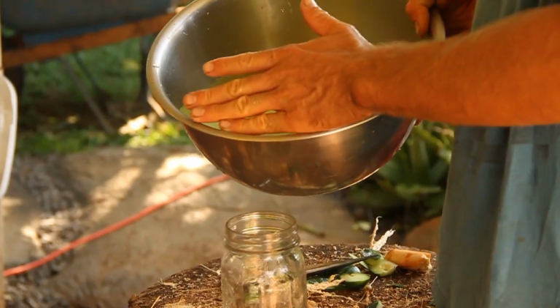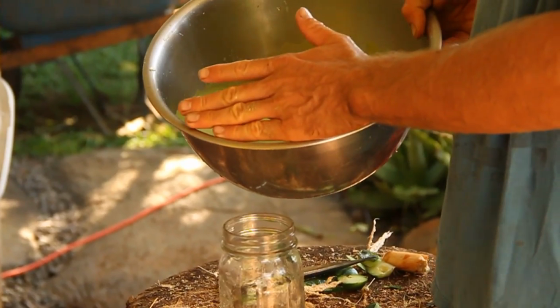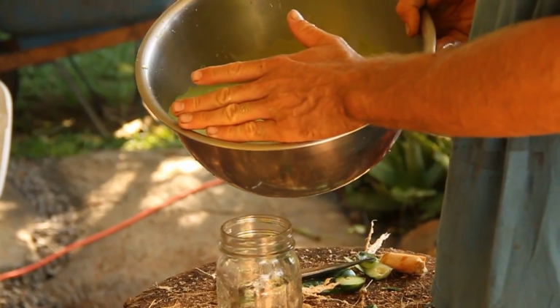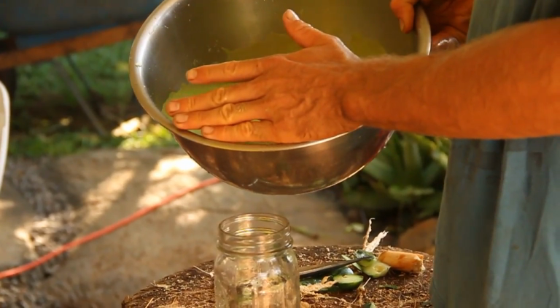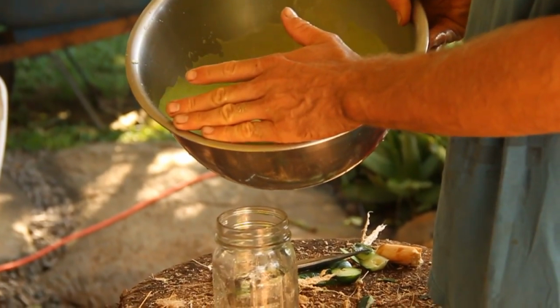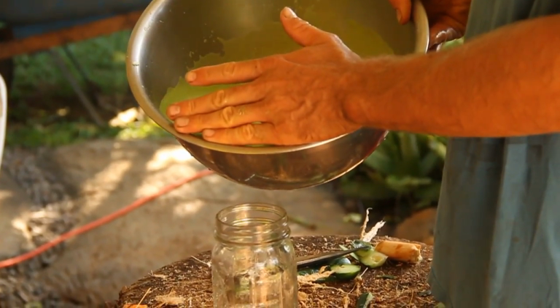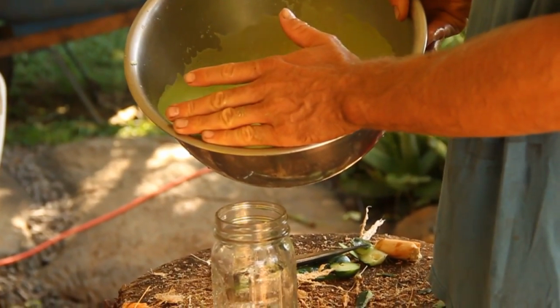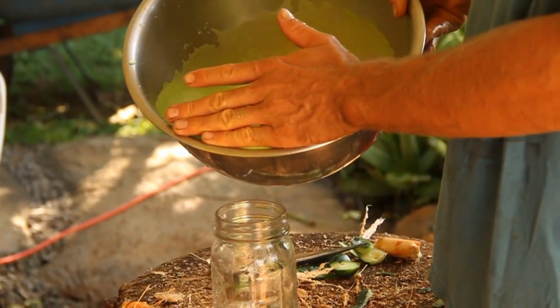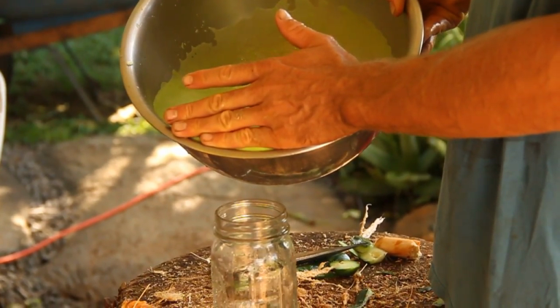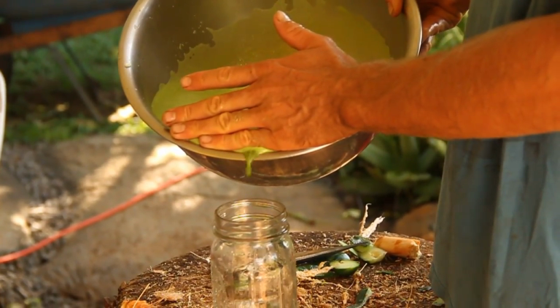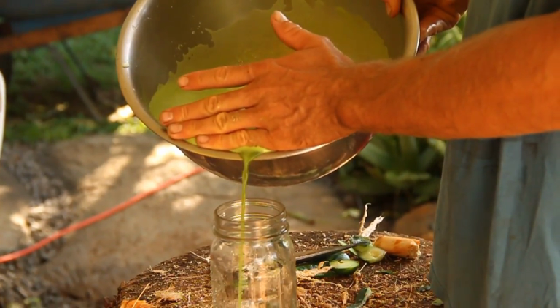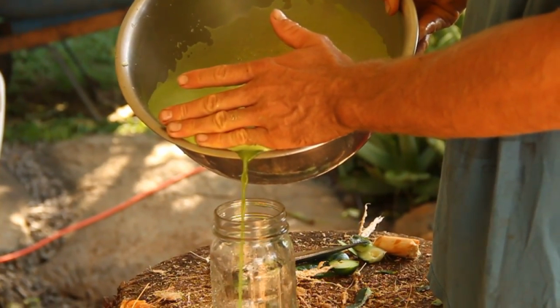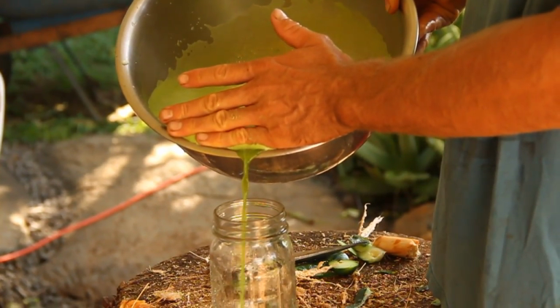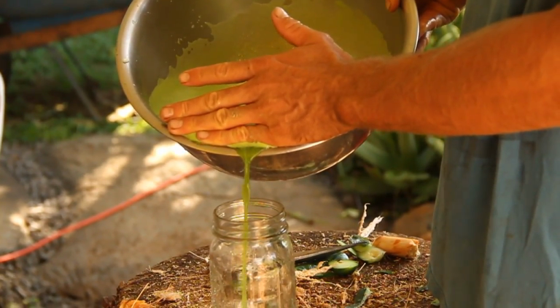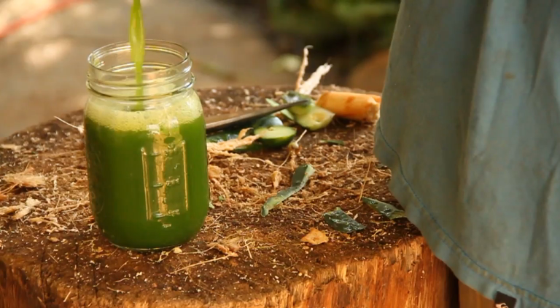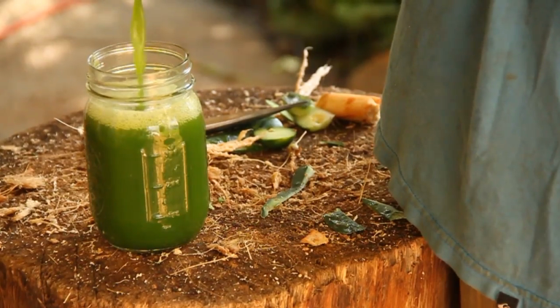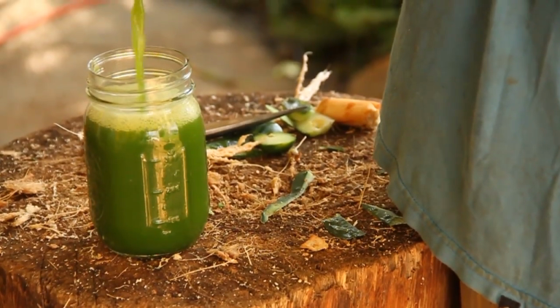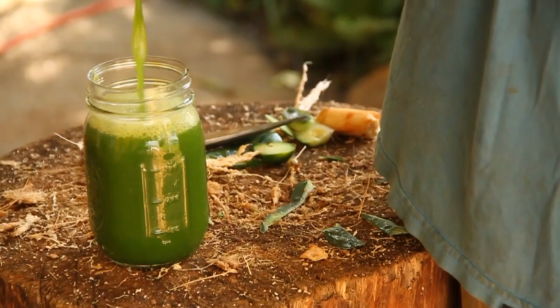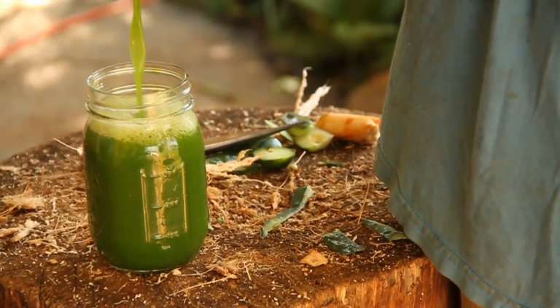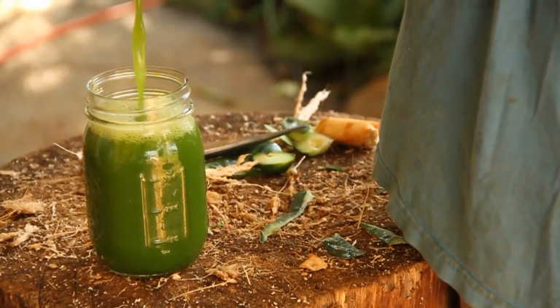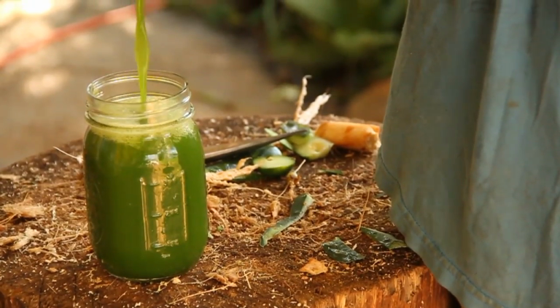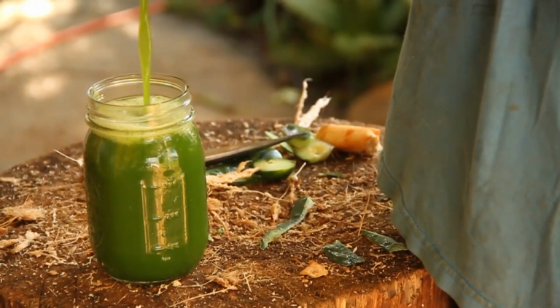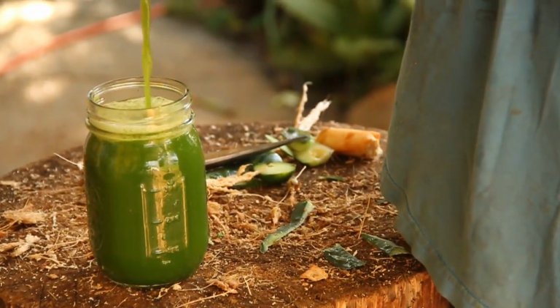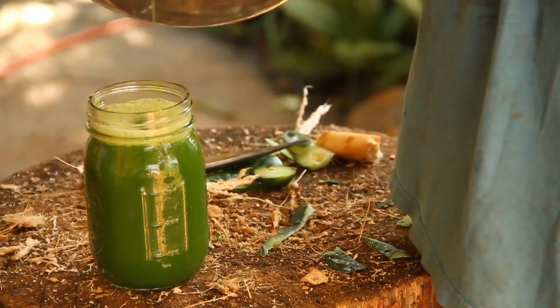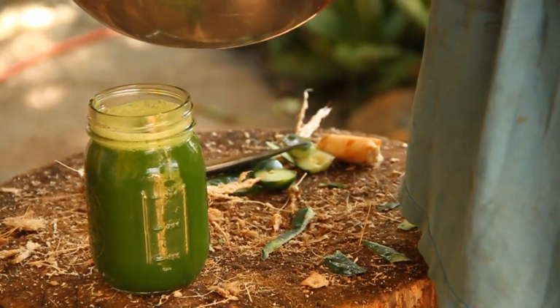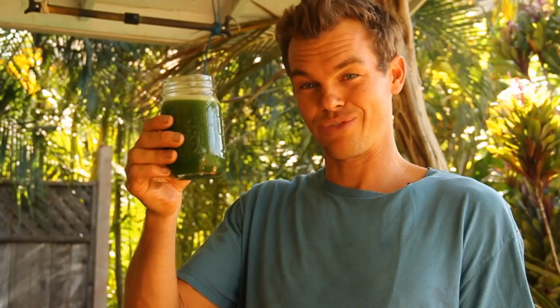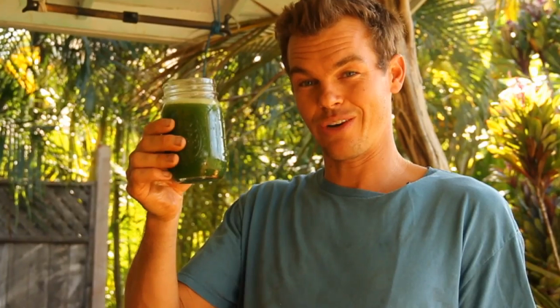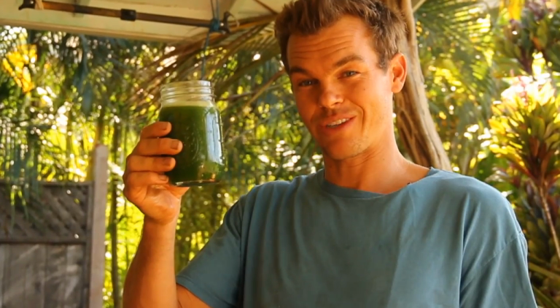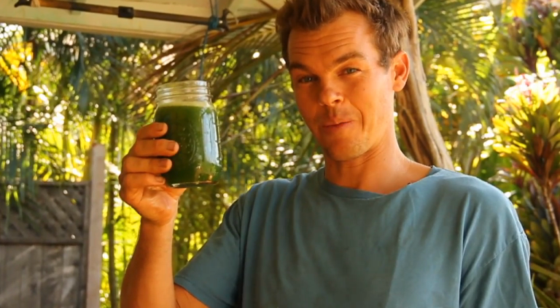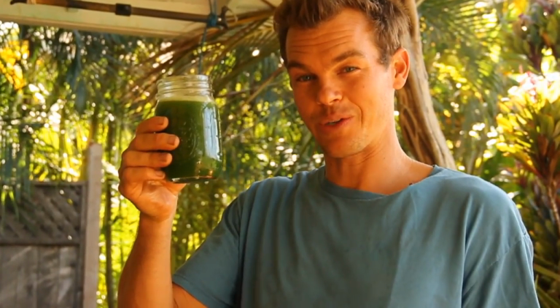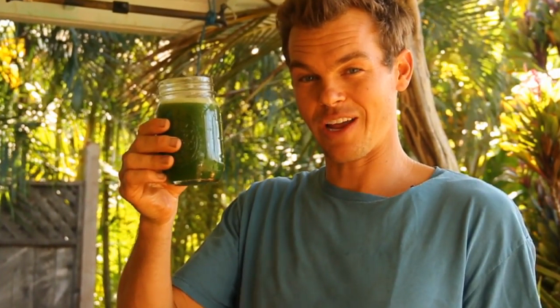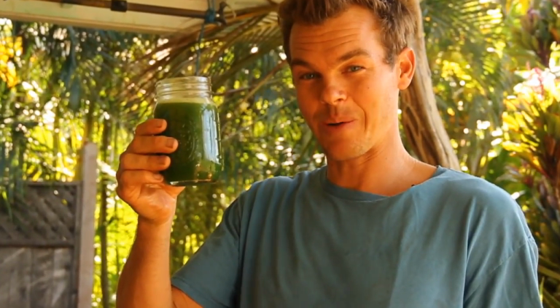Block the foam because there's a little foamage. Cheers. I hope you go try it at home.